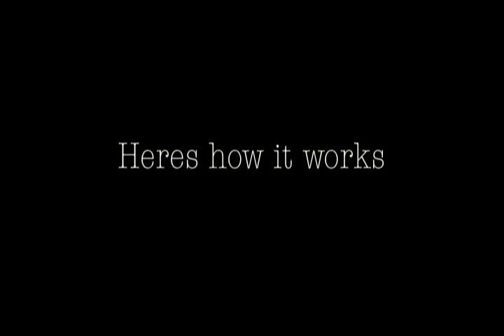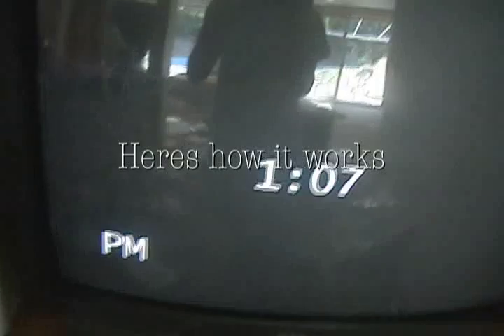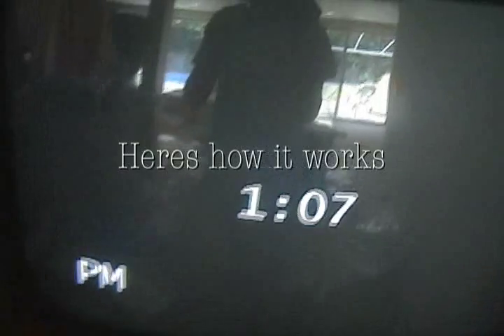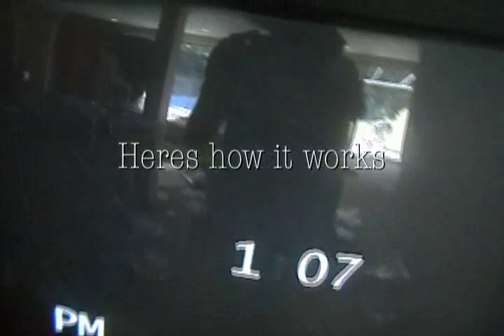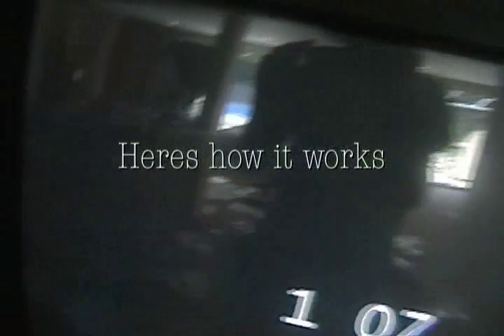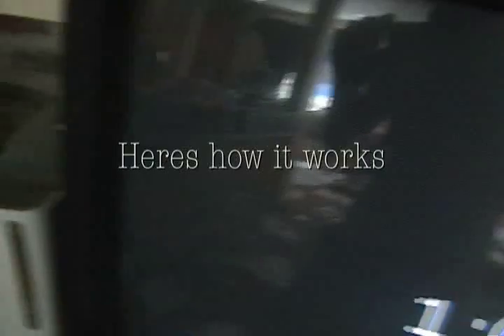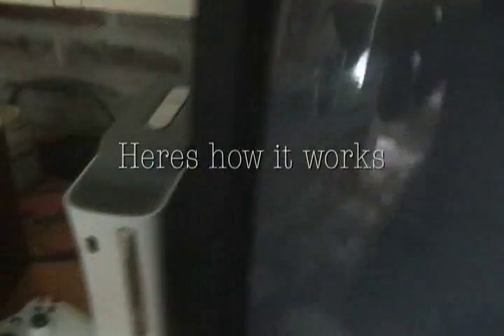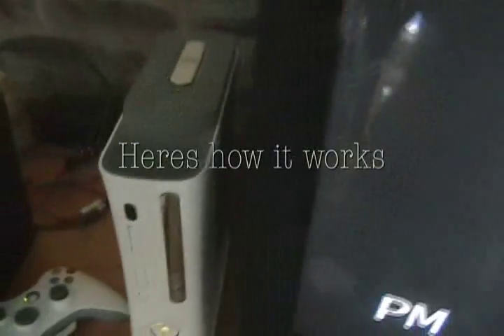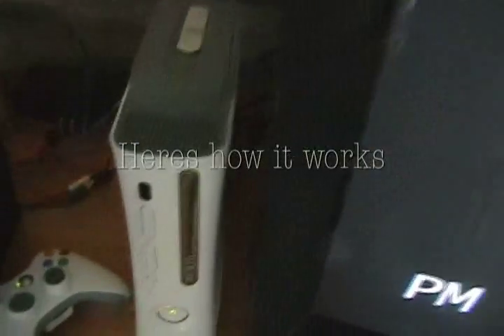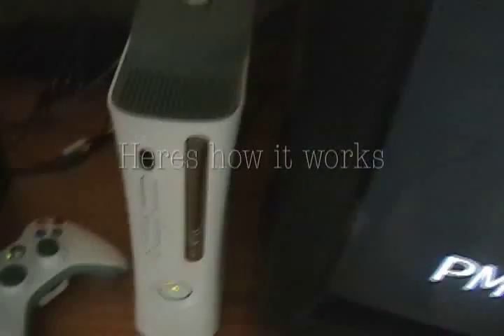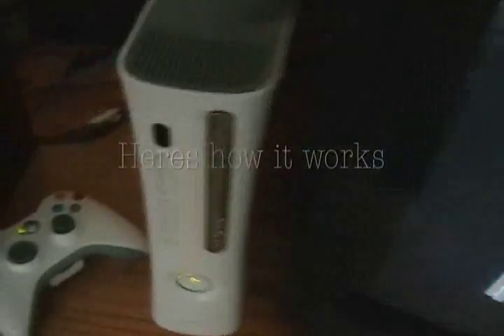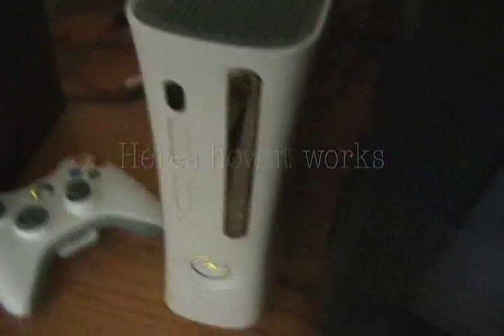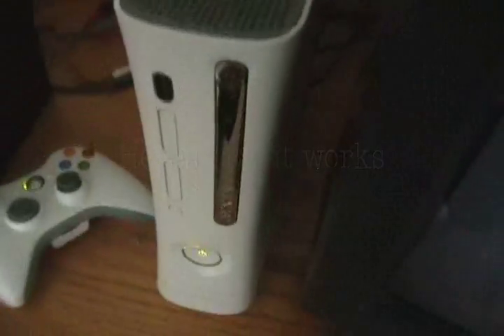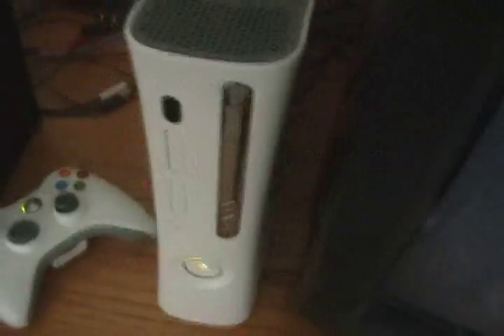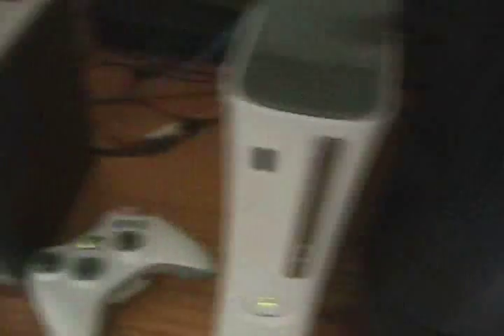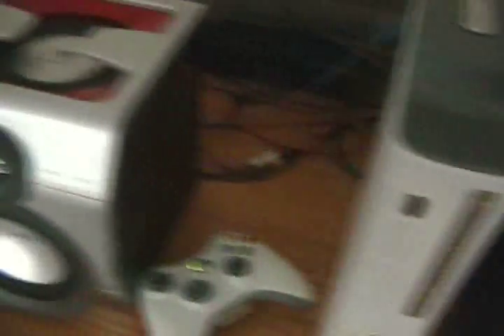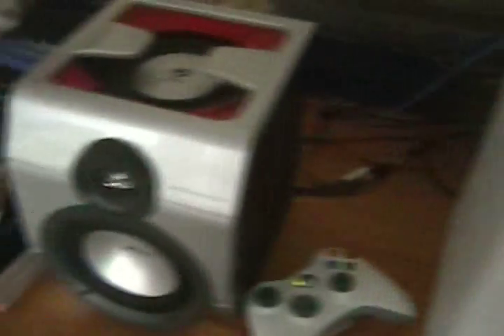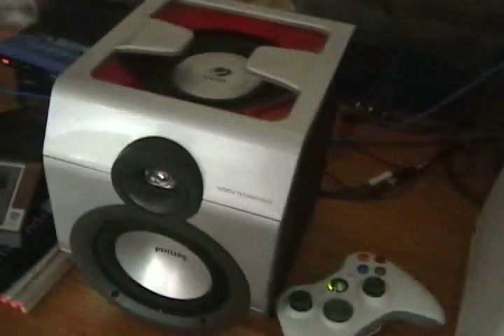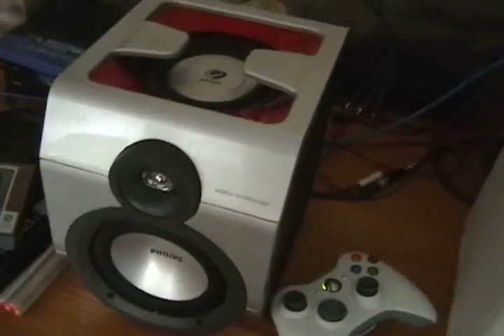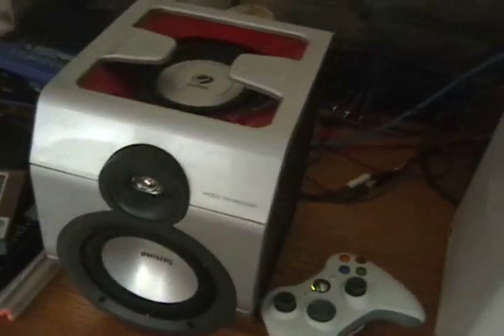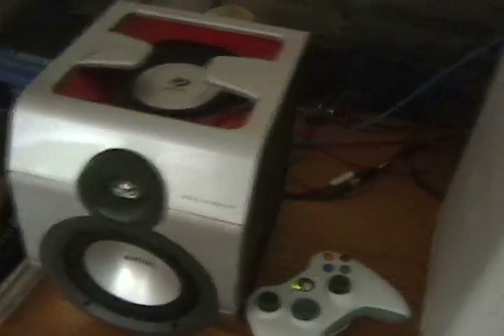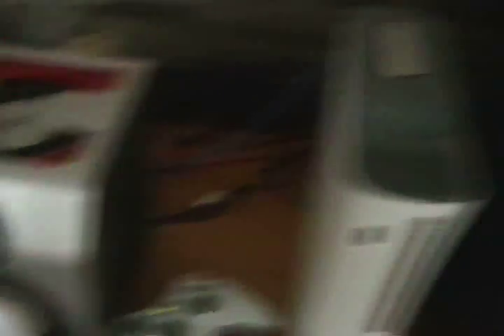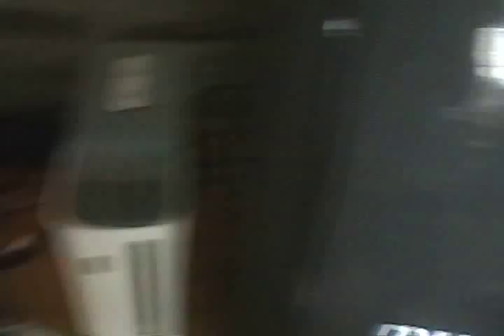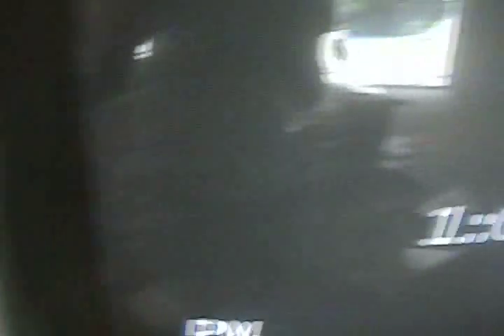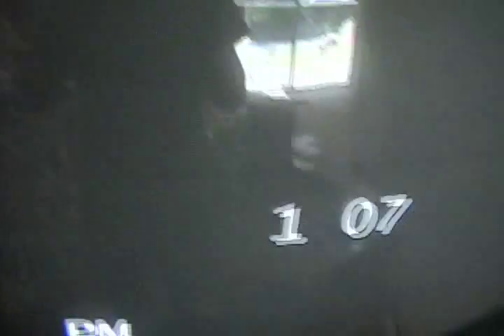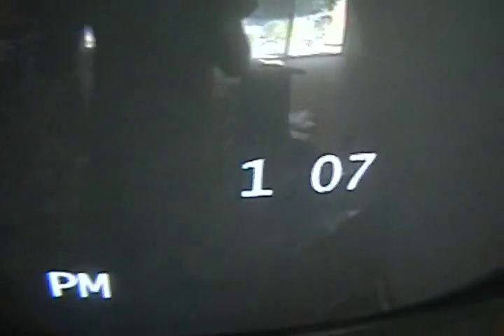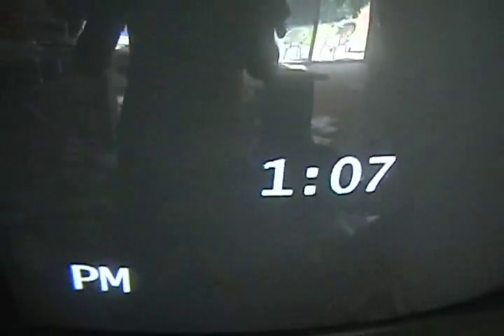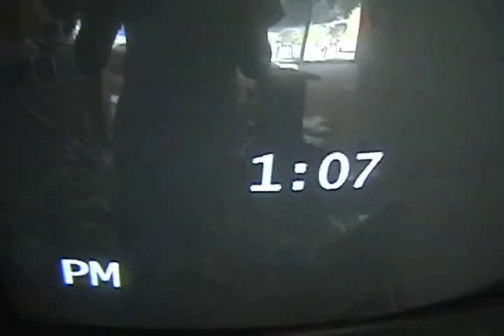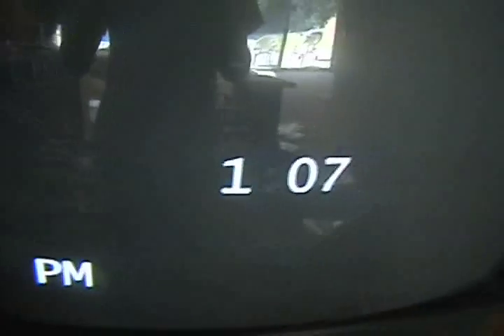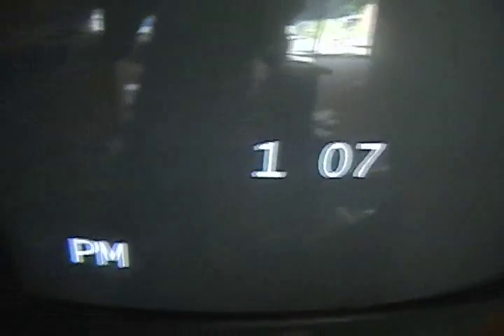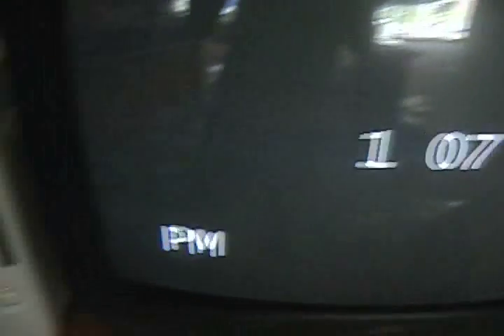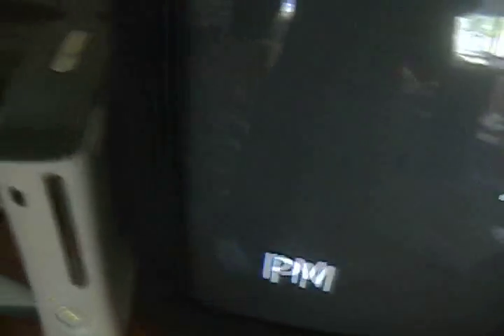Here's what you're gonna need: a modded 360, a speaker for the audio, and a TV to display the time.